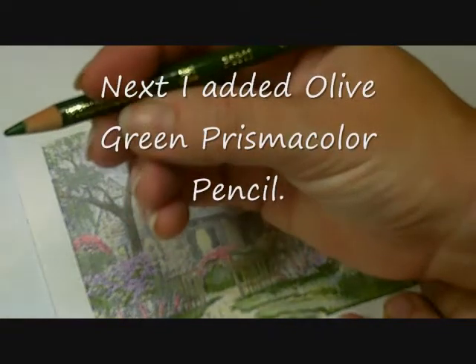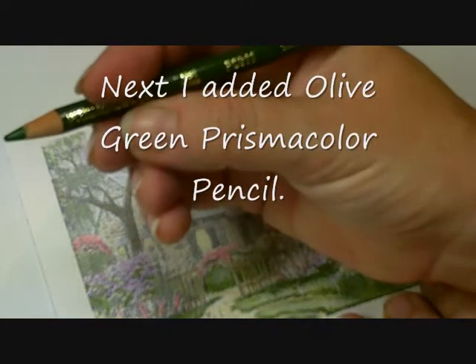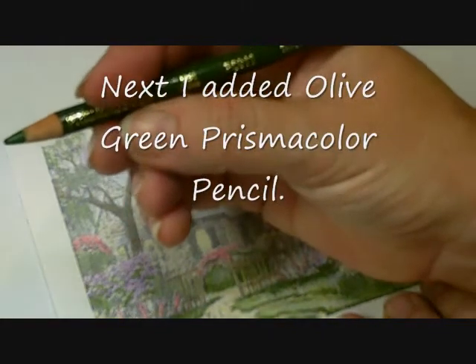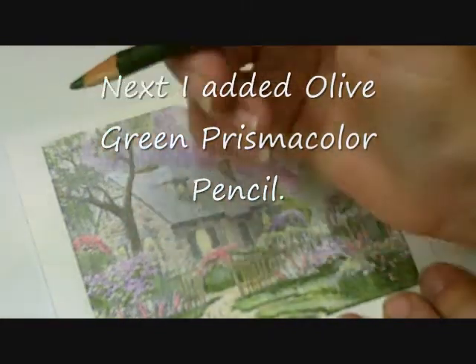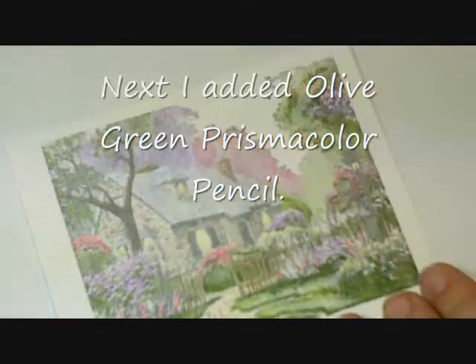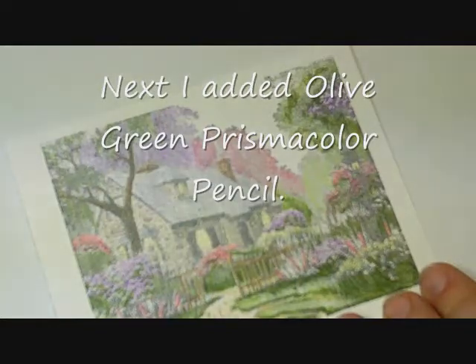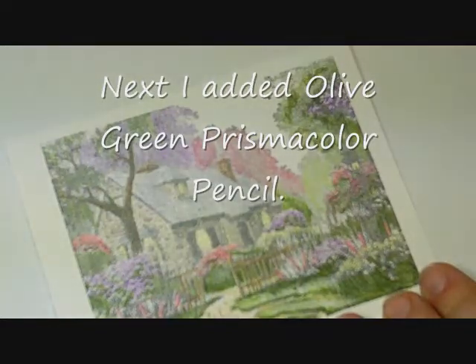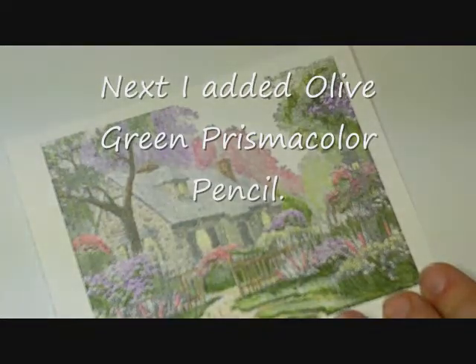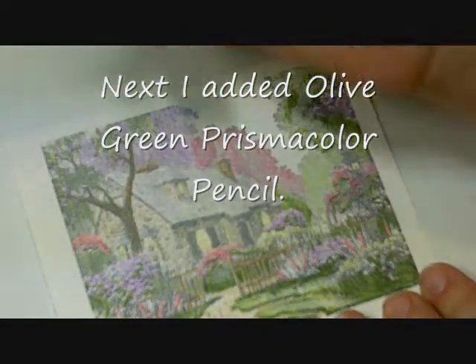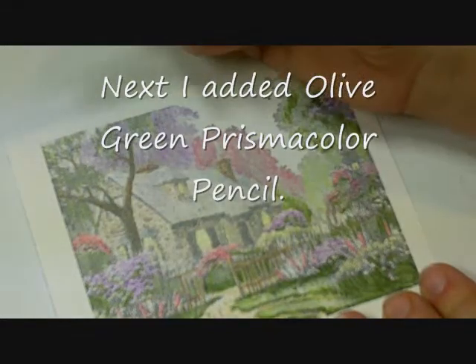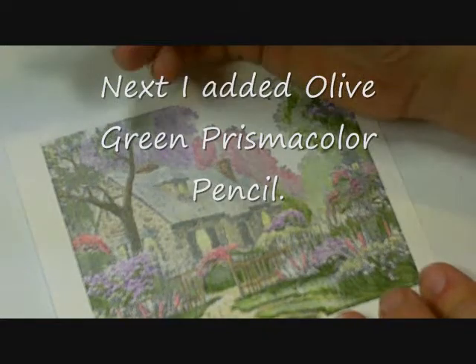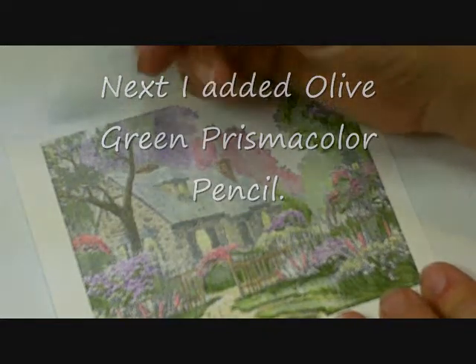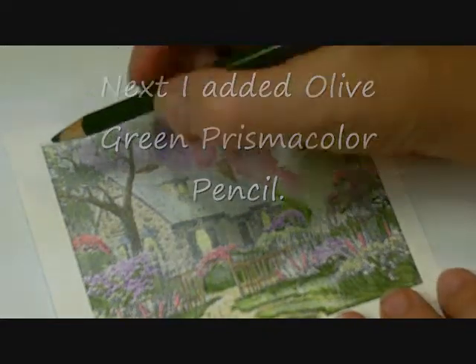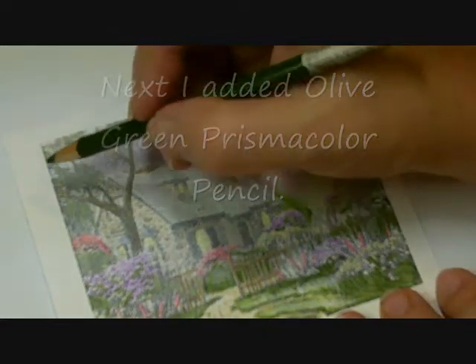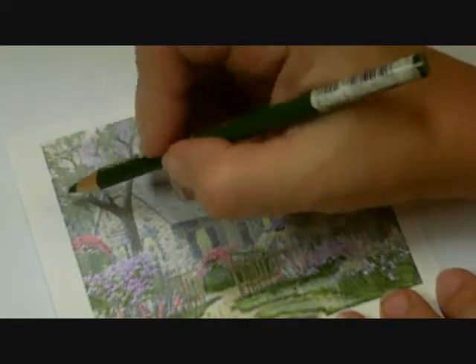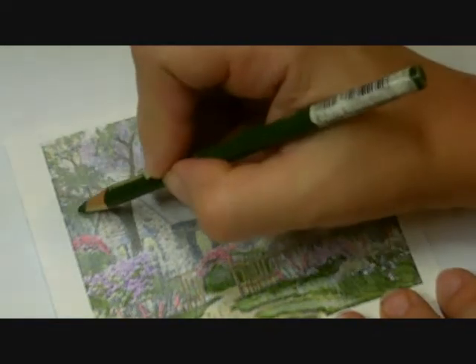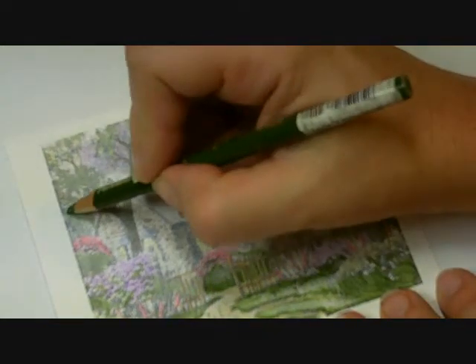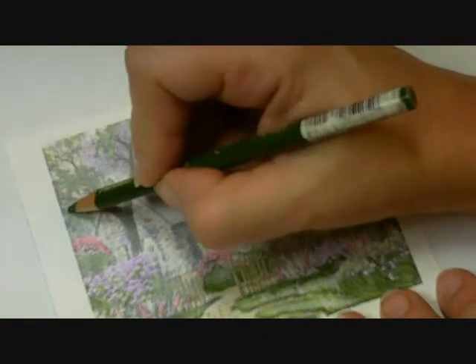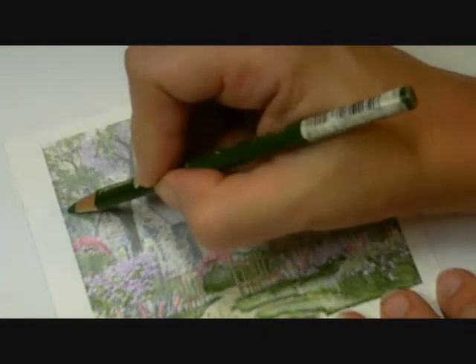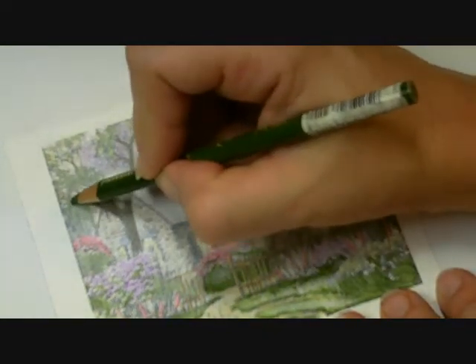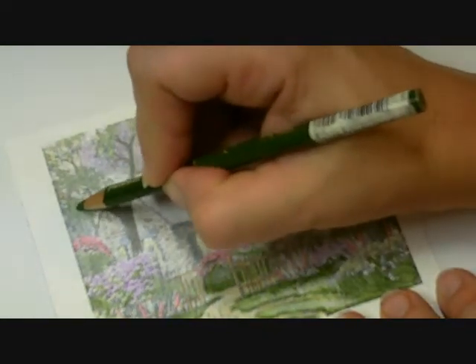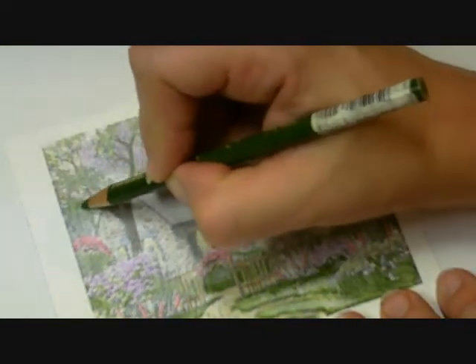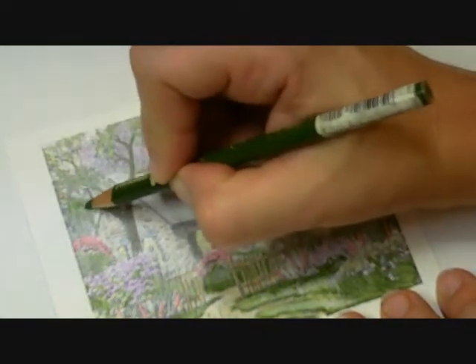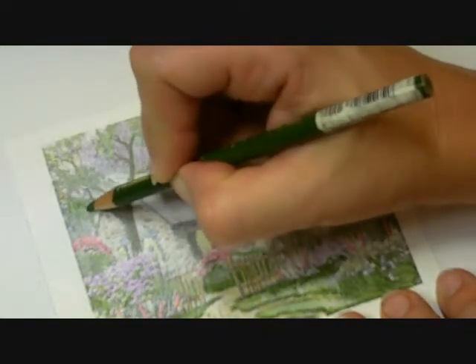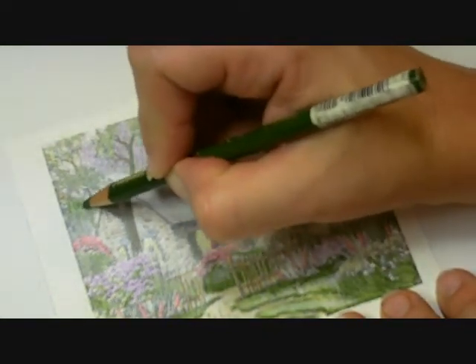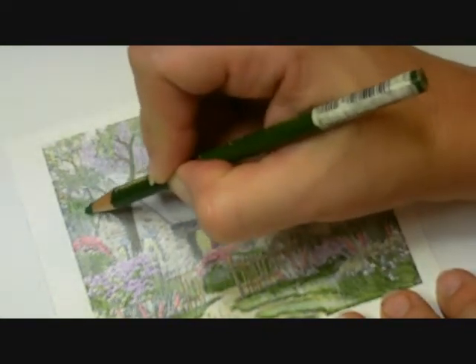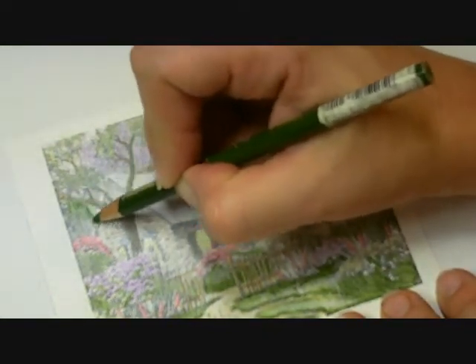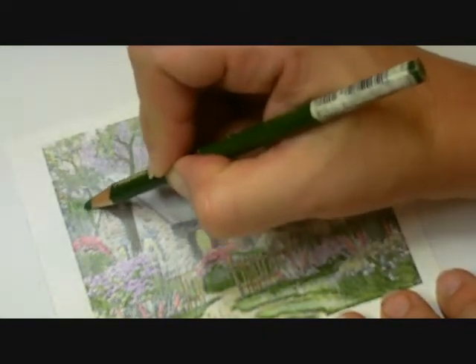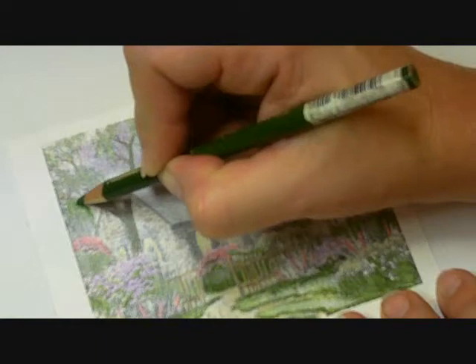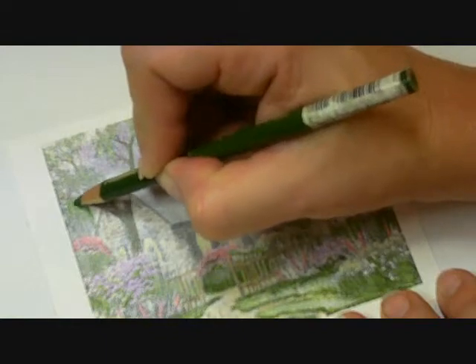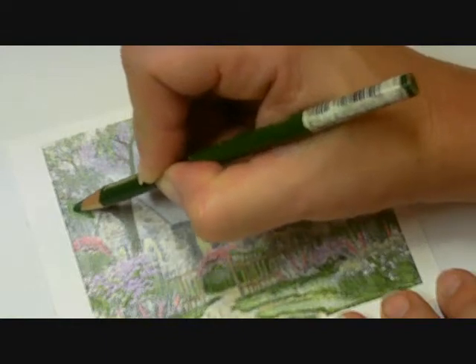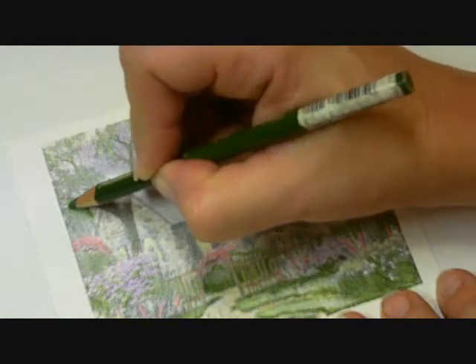I'm going to use olive green on the tree to add a little bit of contrast there and not just have everything the same green.